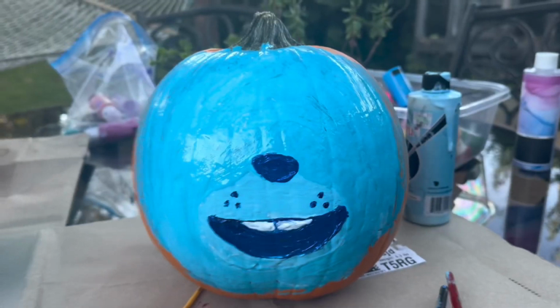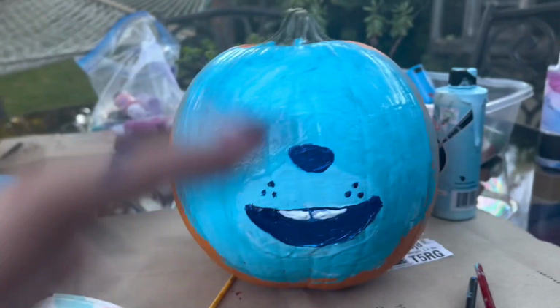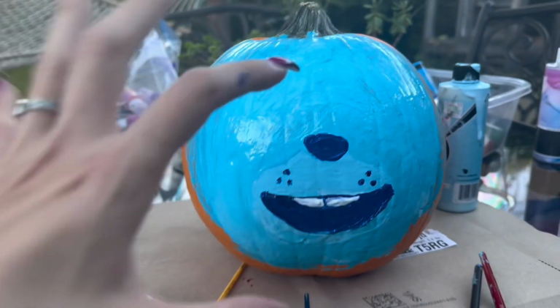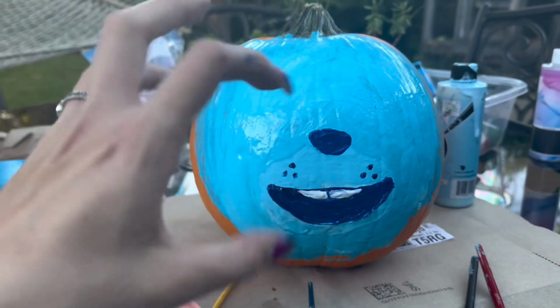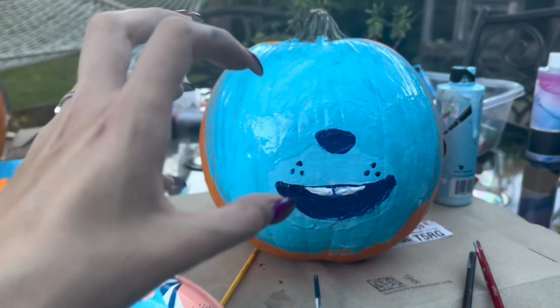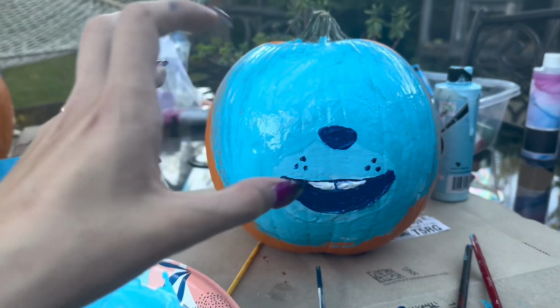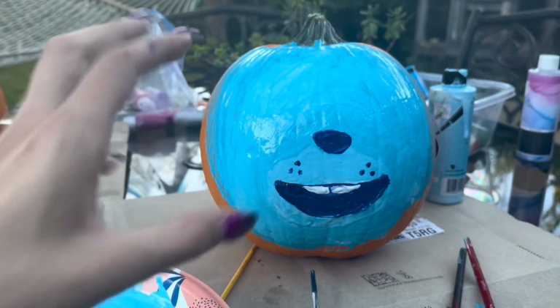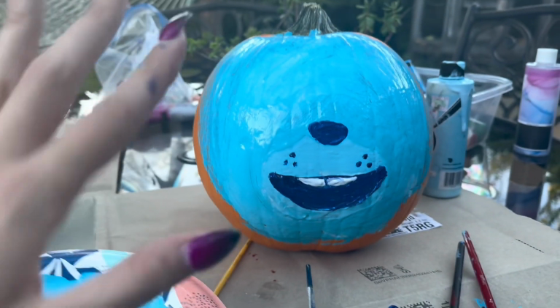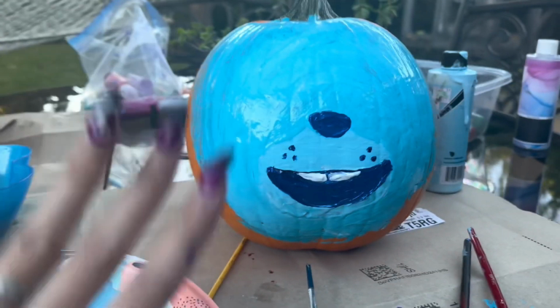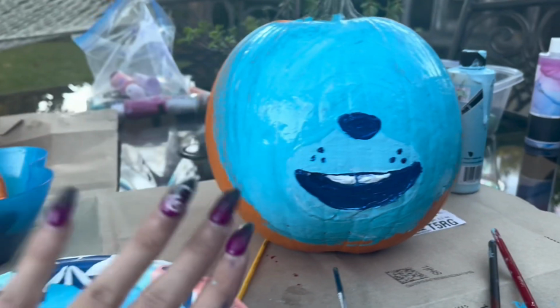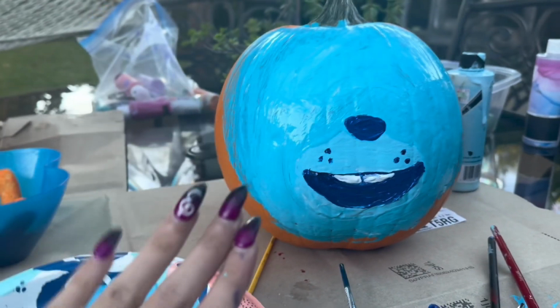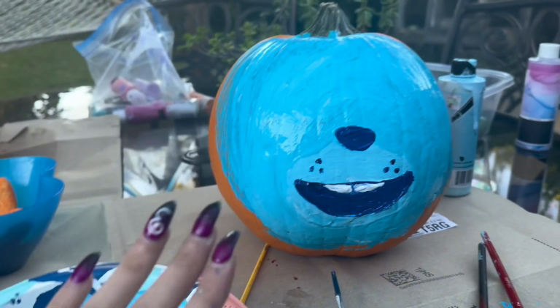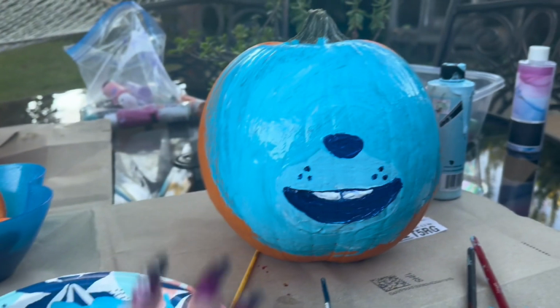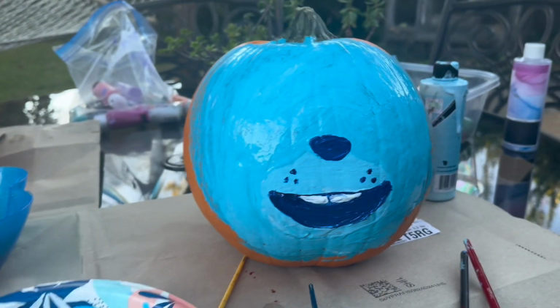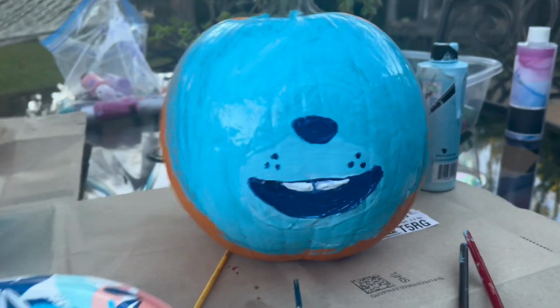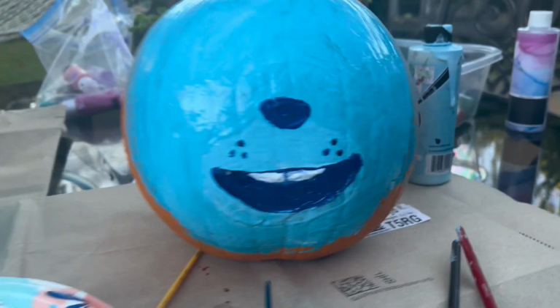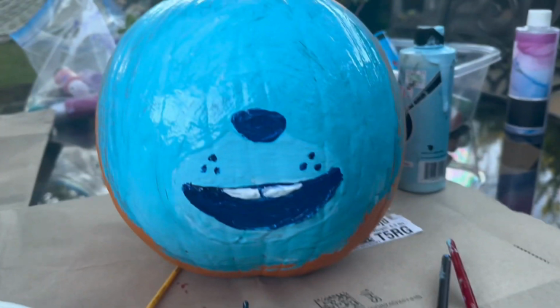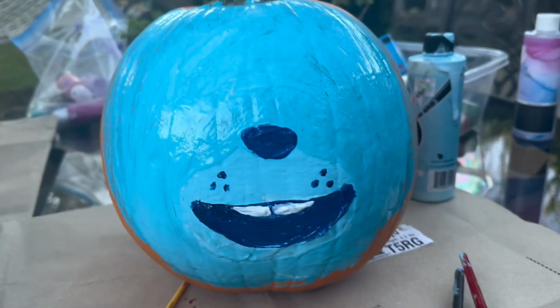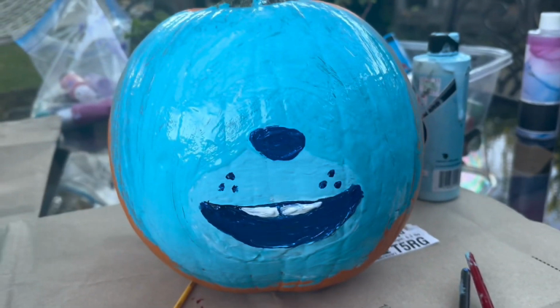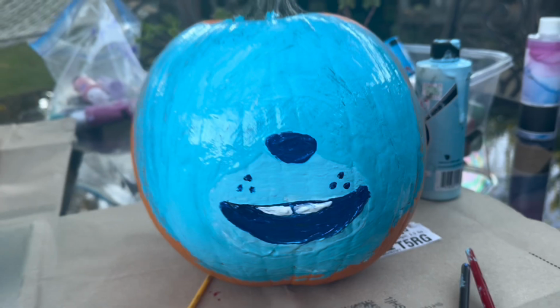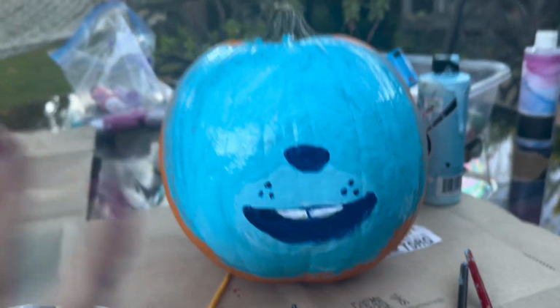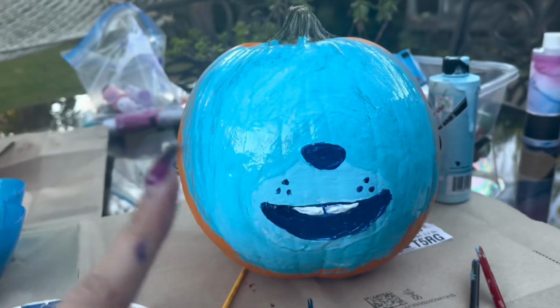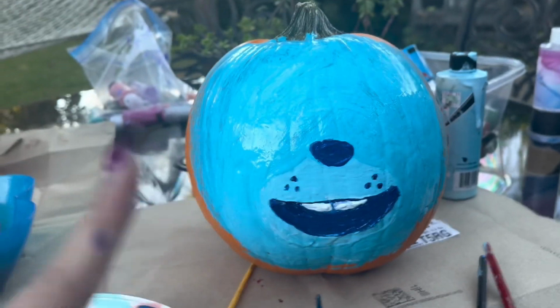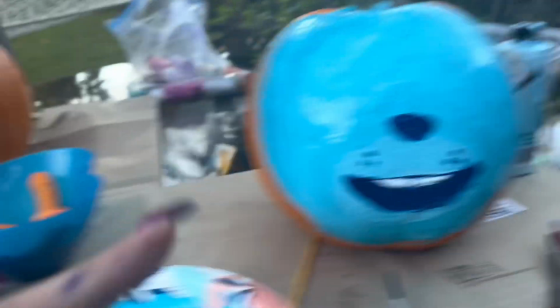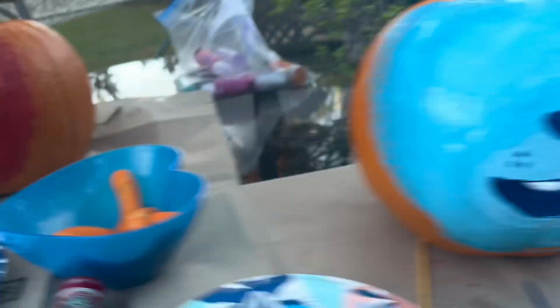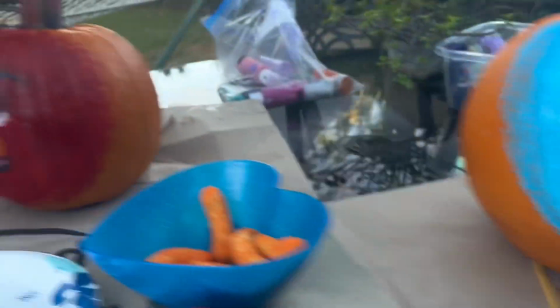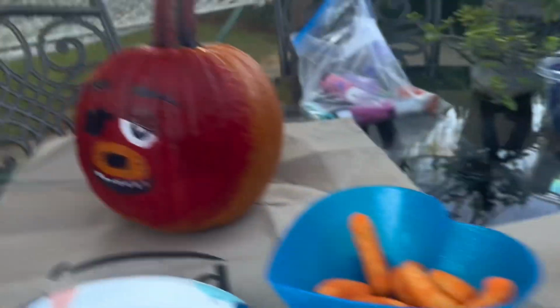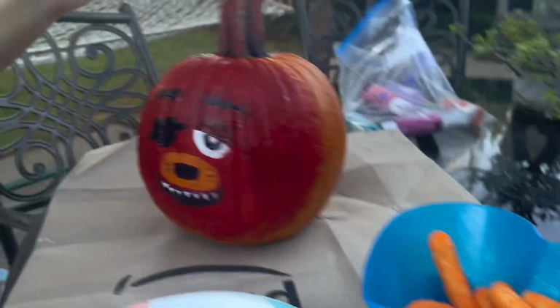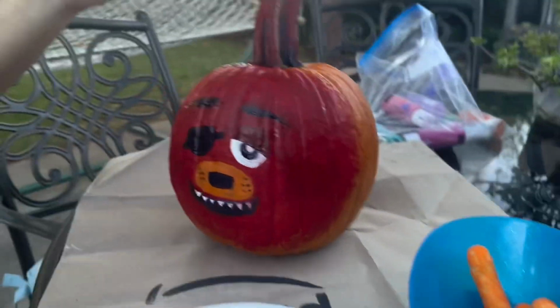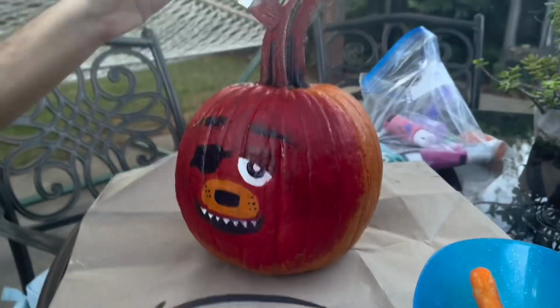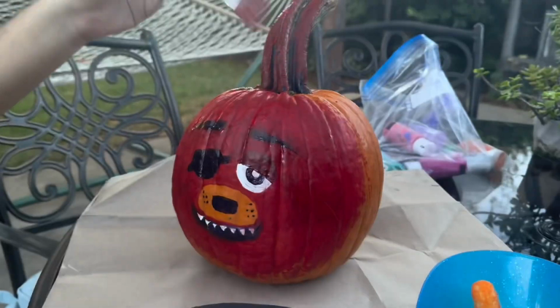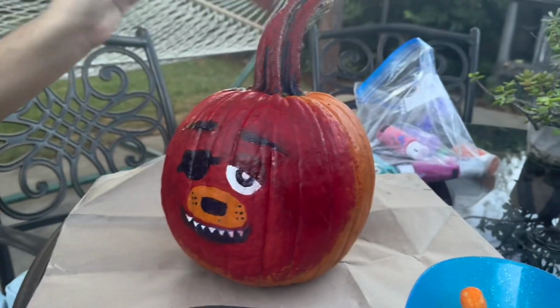Here's the start to my Bonnie. He's looking a little wacky, but that's okay. Trust the process. Here's Tyler's.